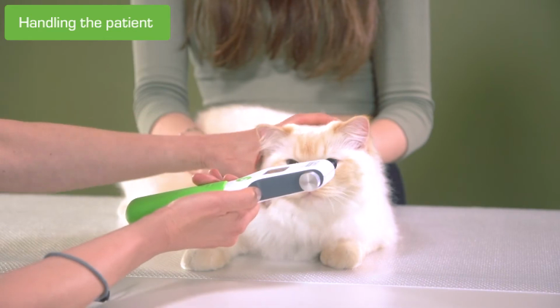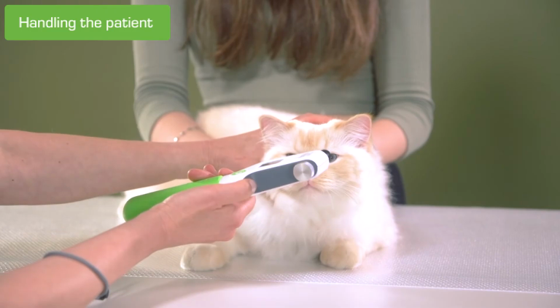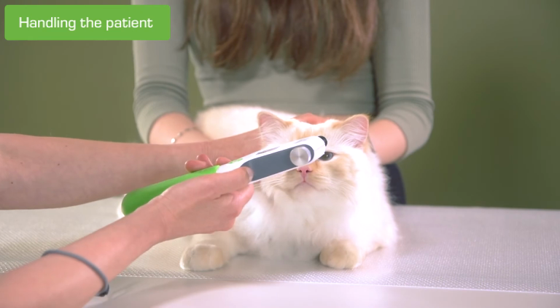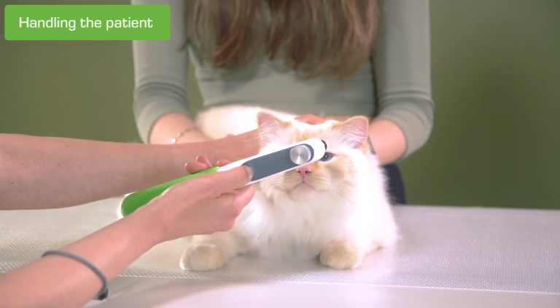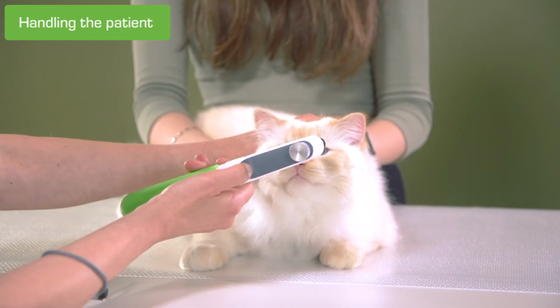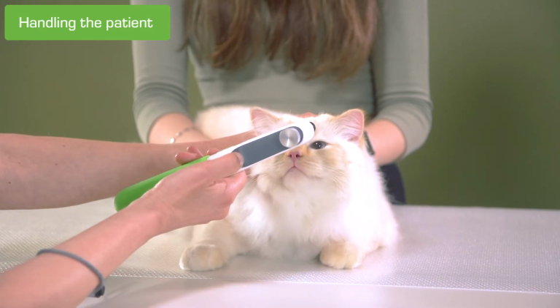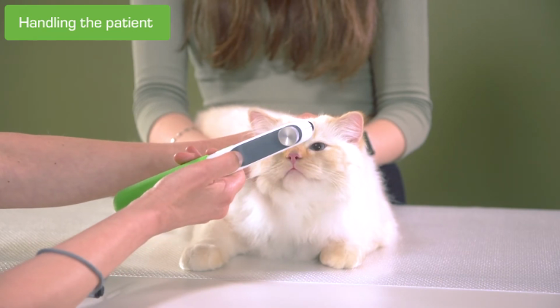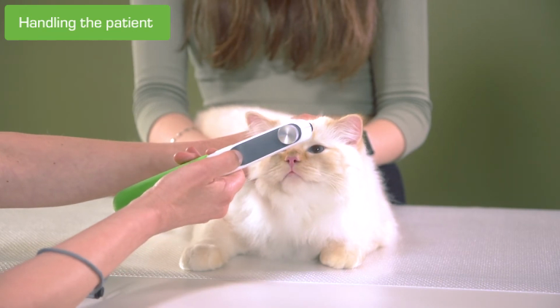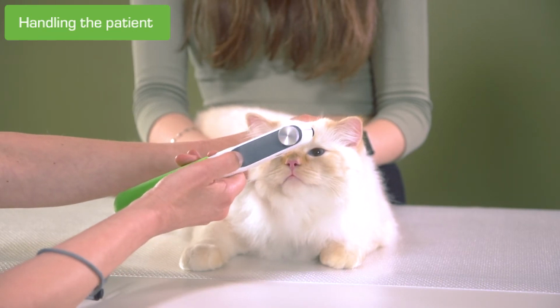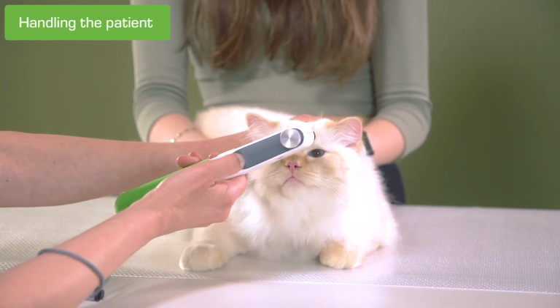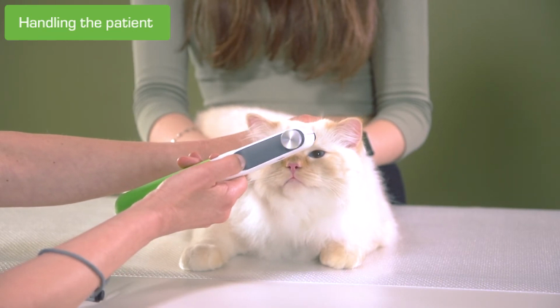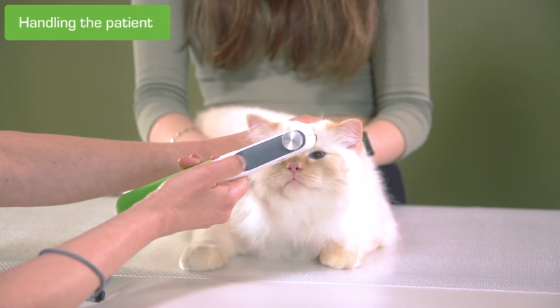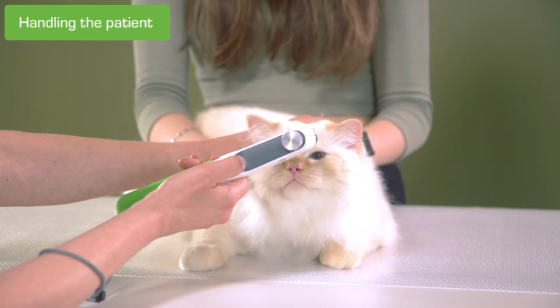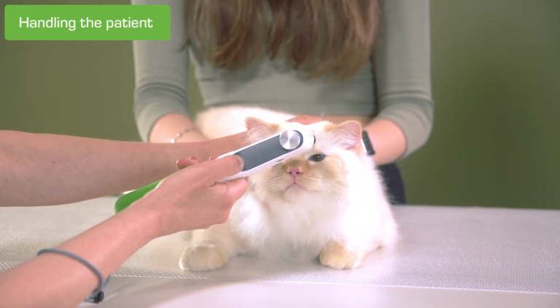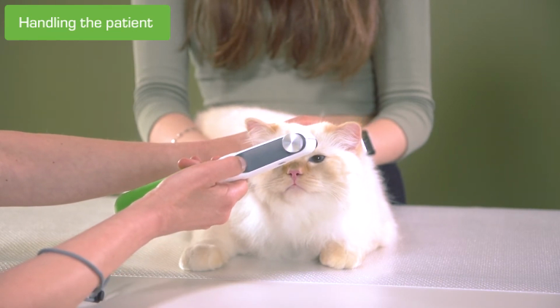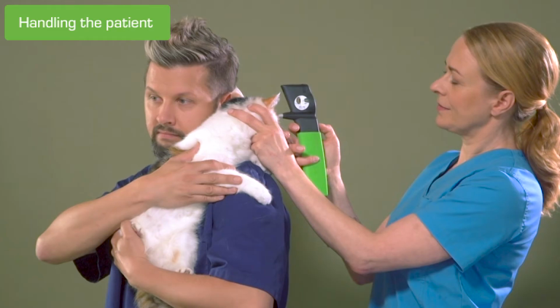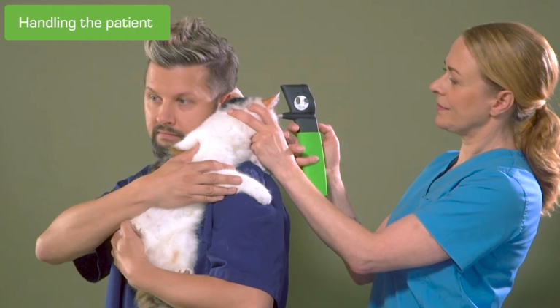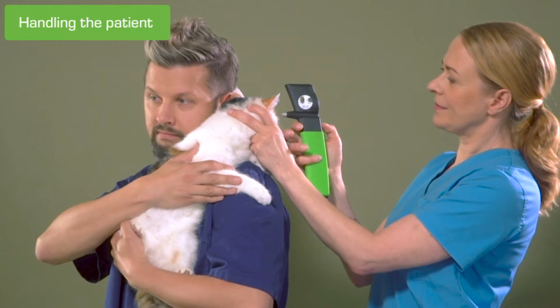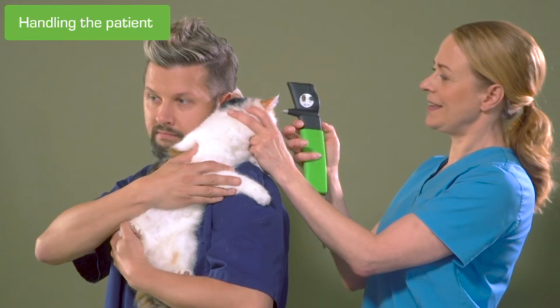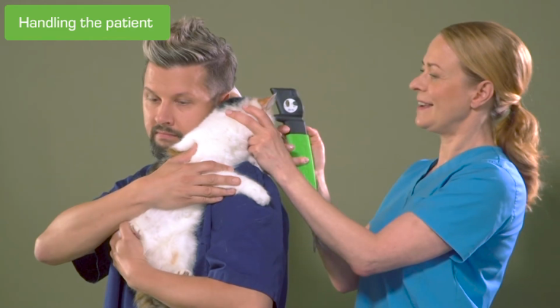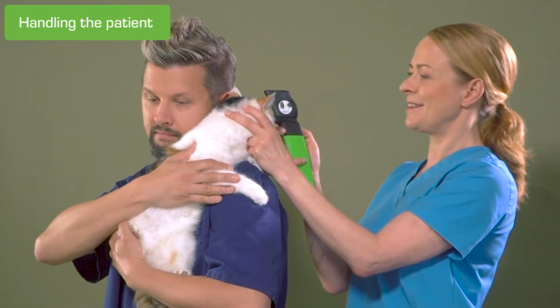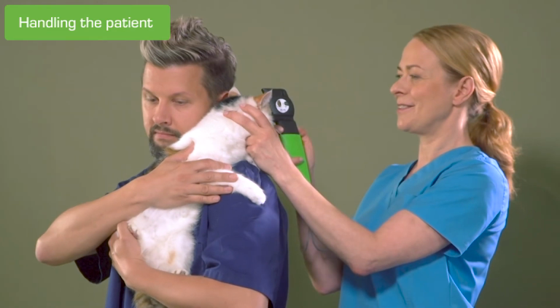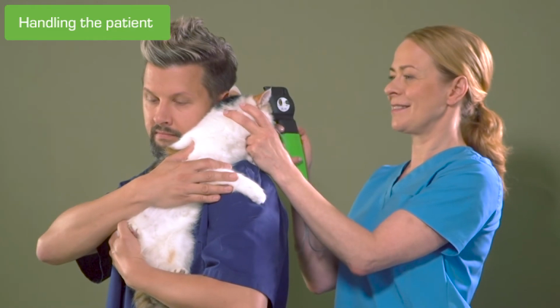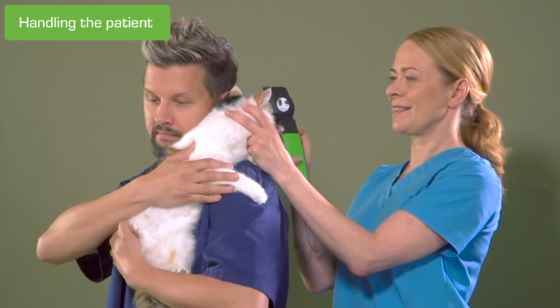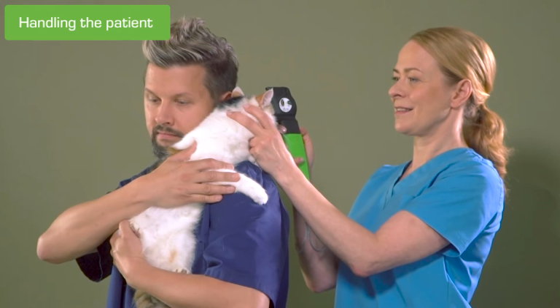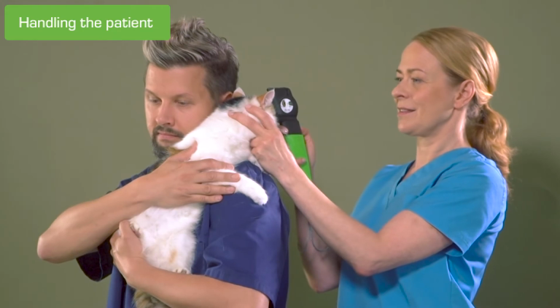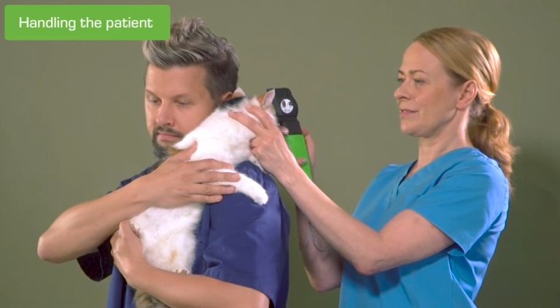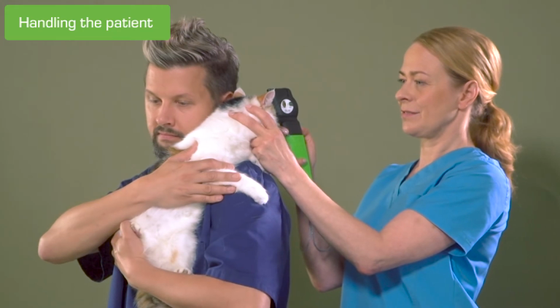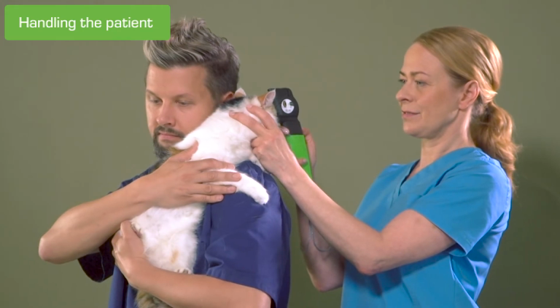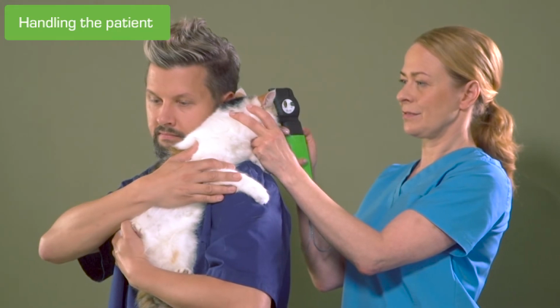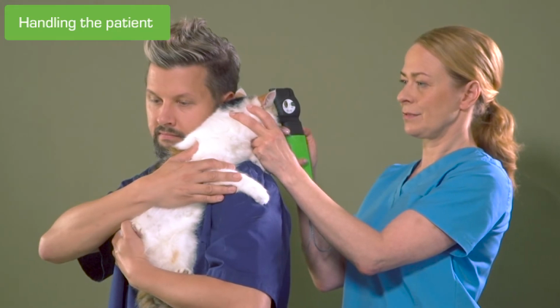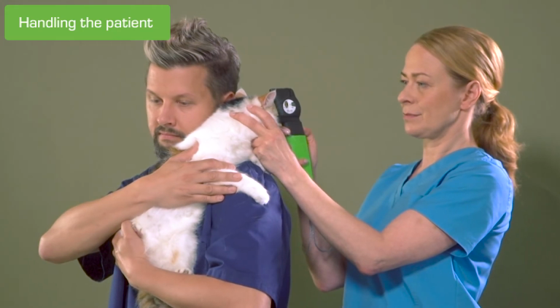Some cats prefer to be held by the owner or a technician. Then the measurement can be performed, for example, over the shoulder.